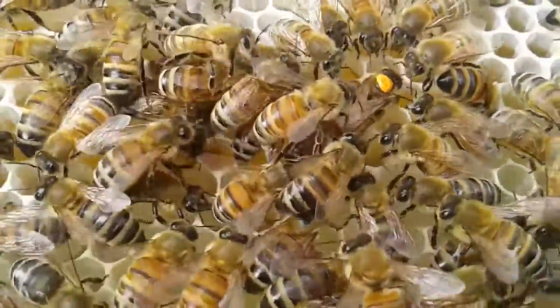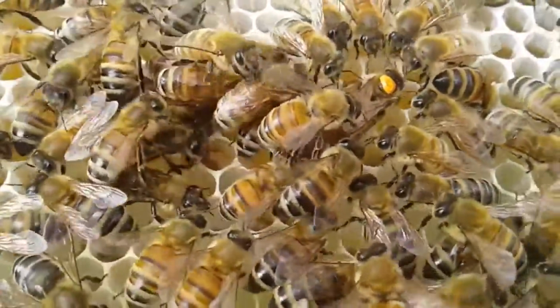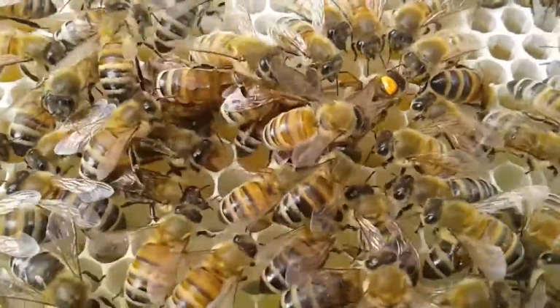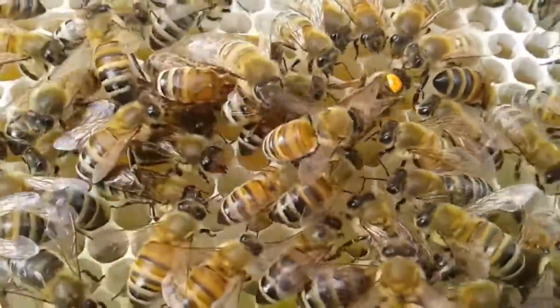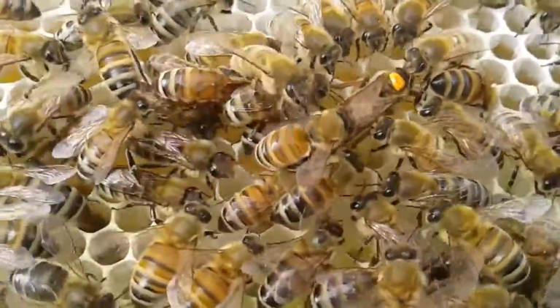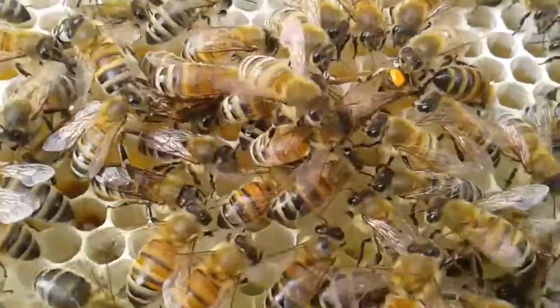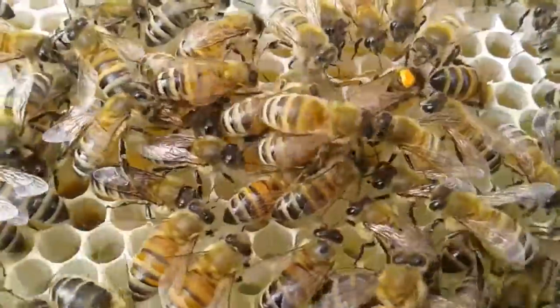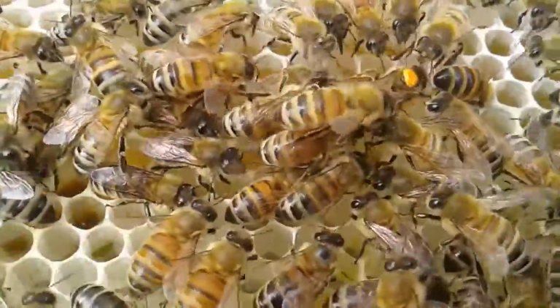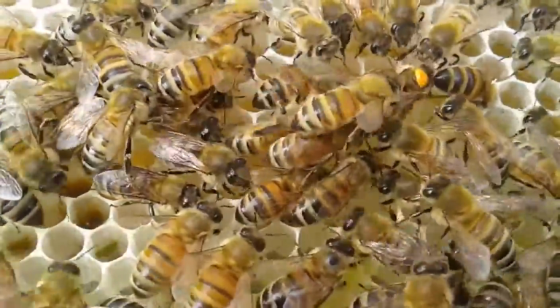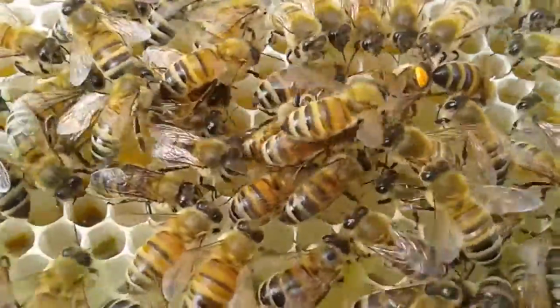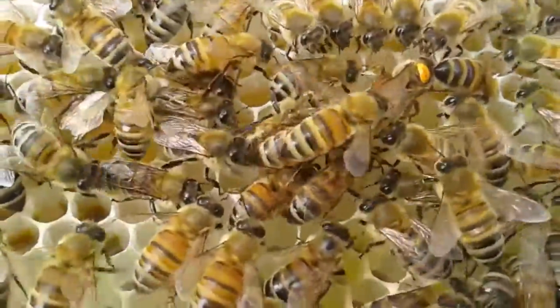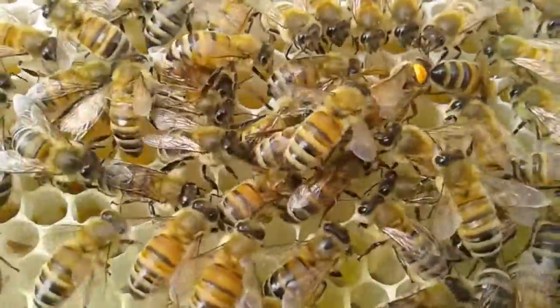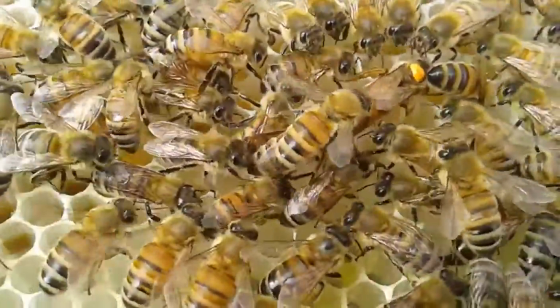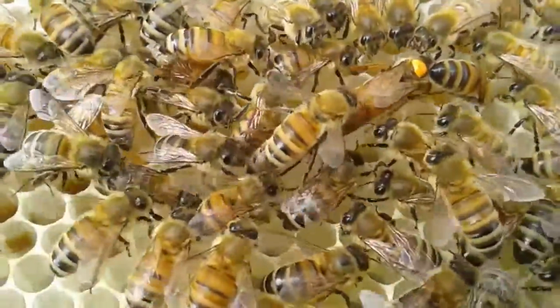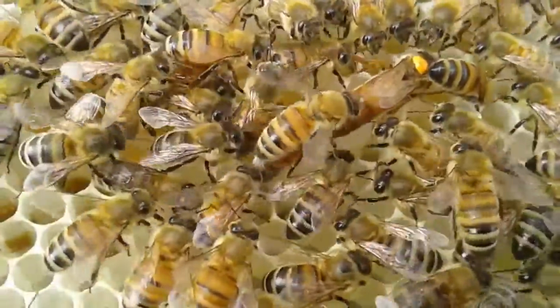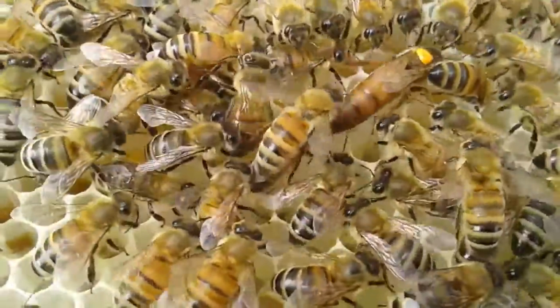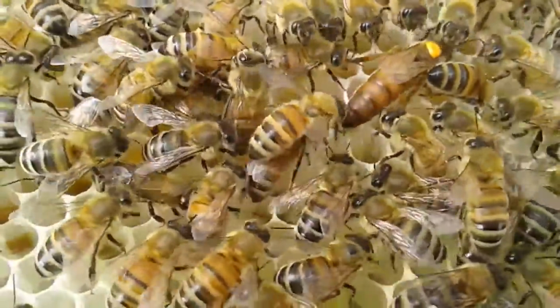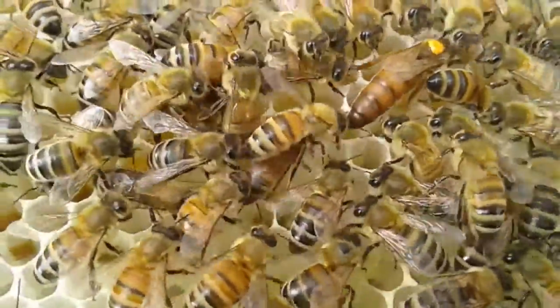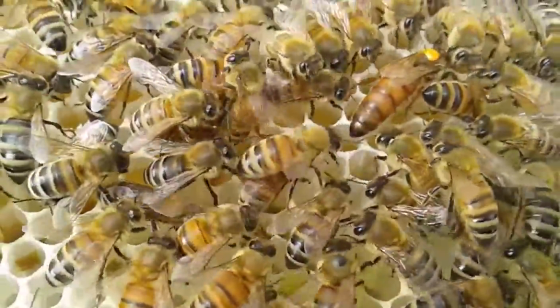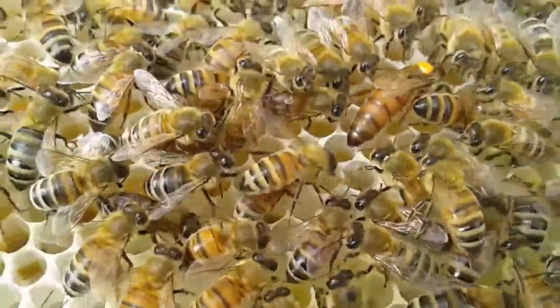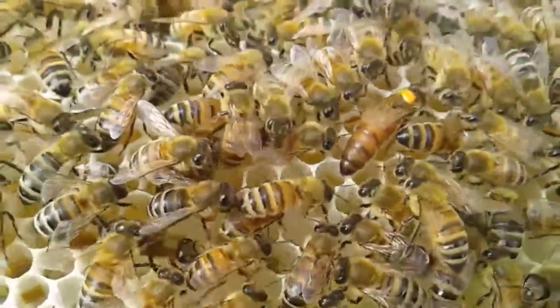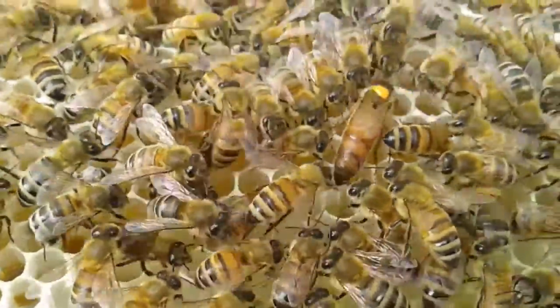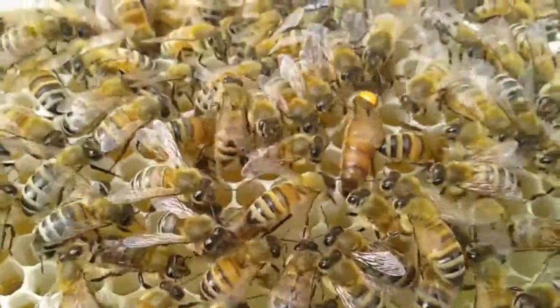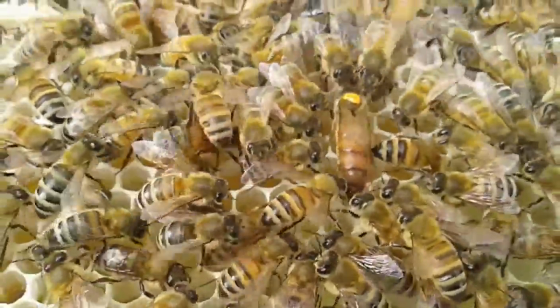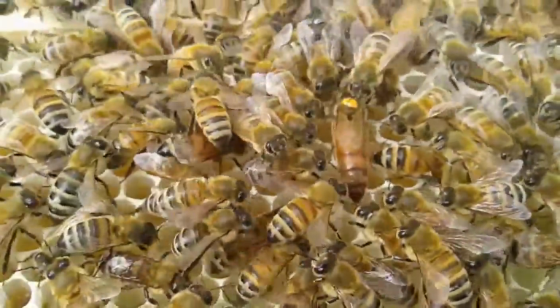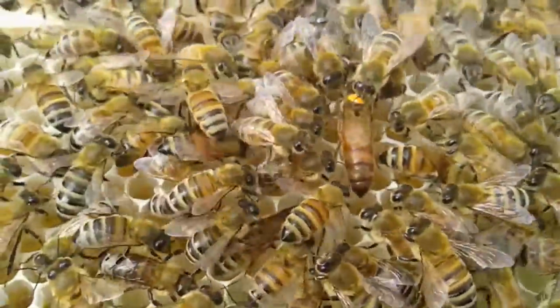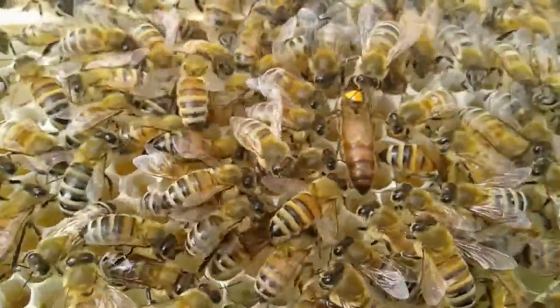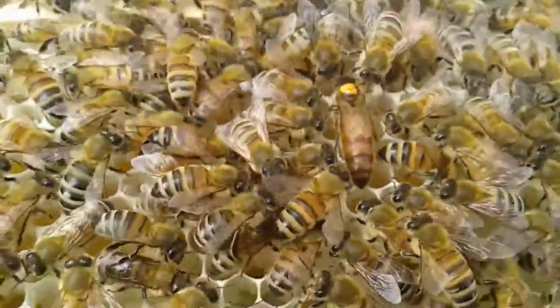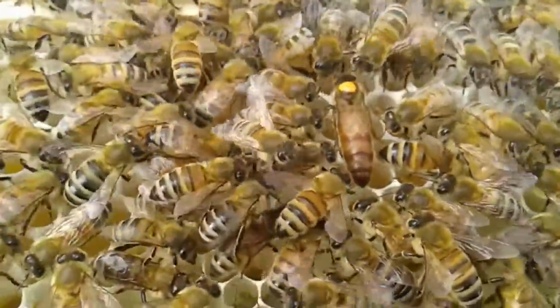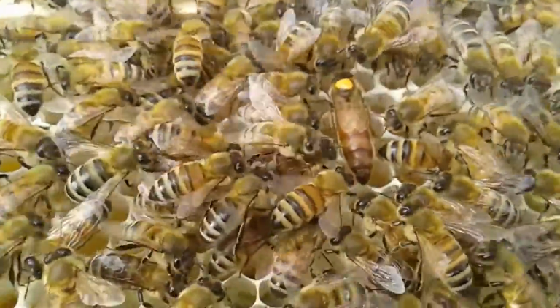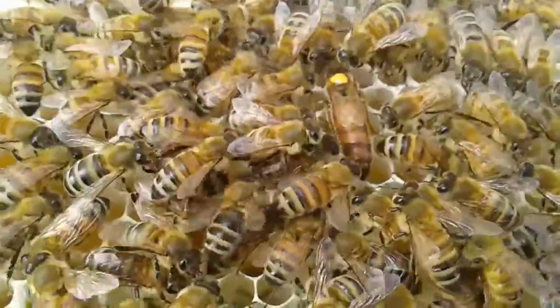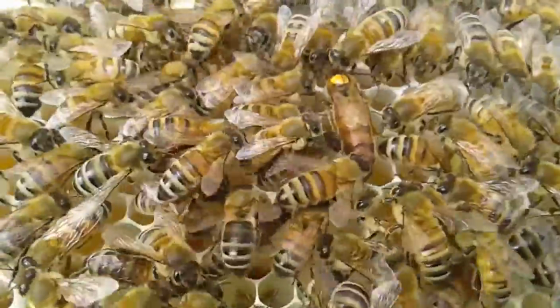I've only just released her back onto the frame, so the bees will just be making sure she is who she is.